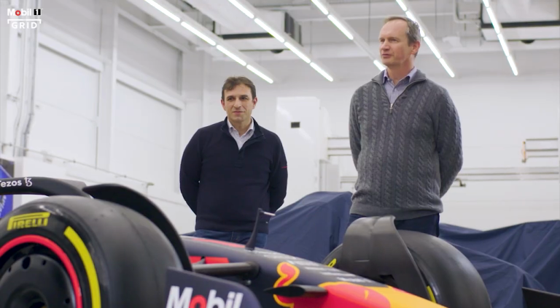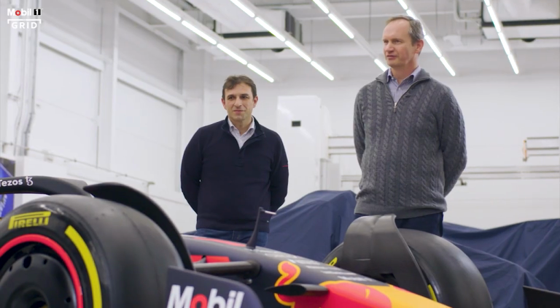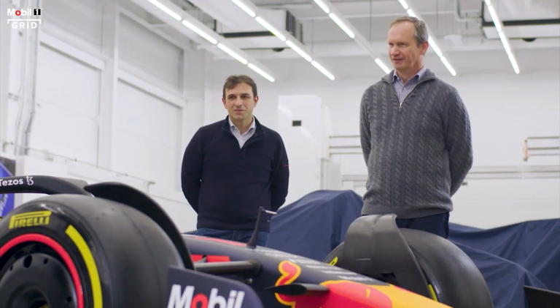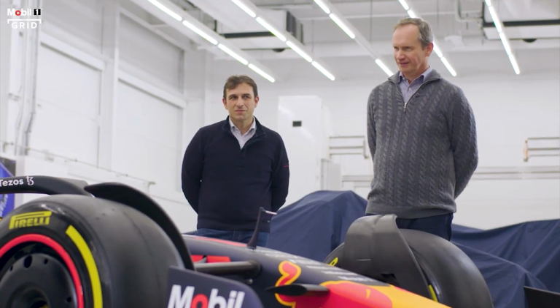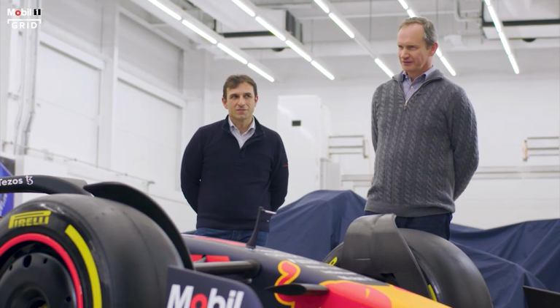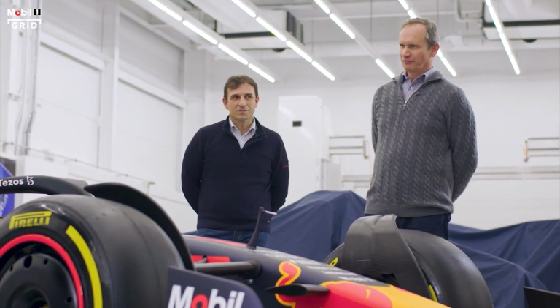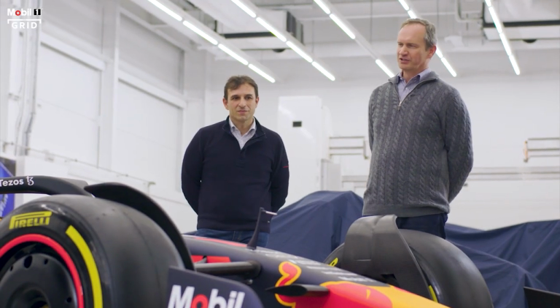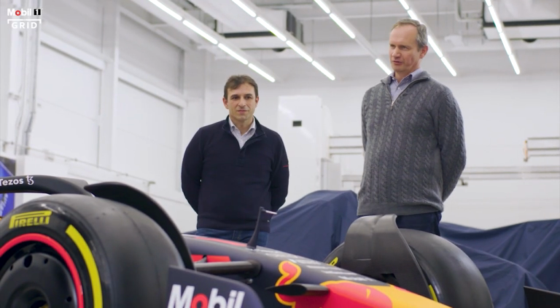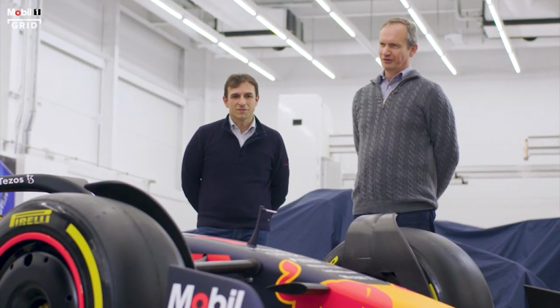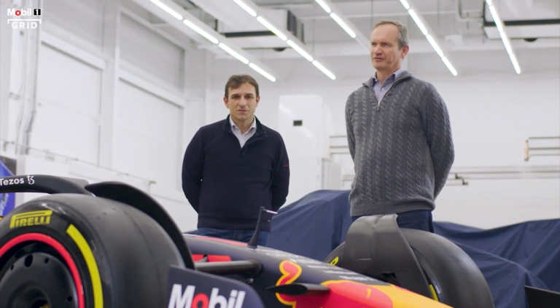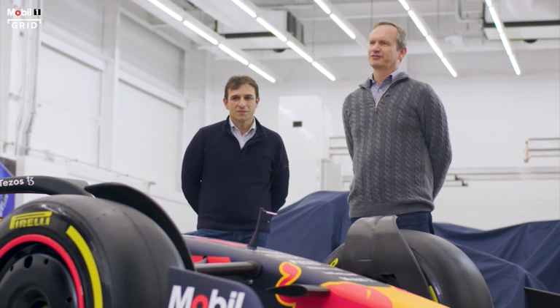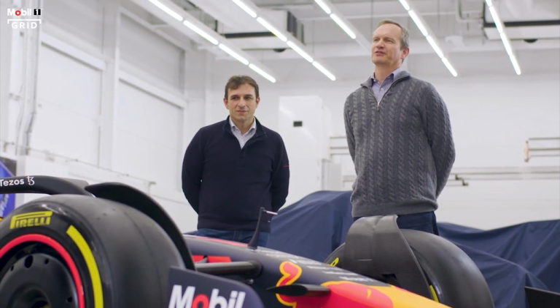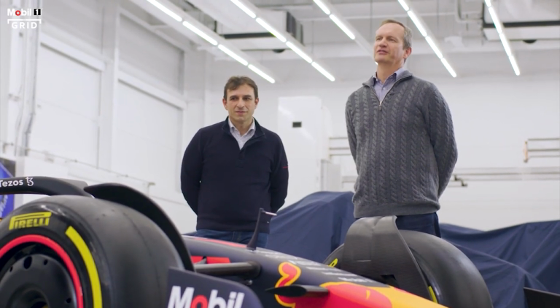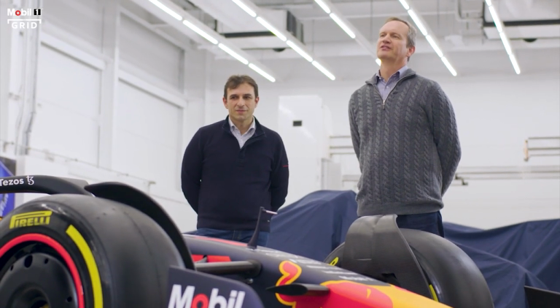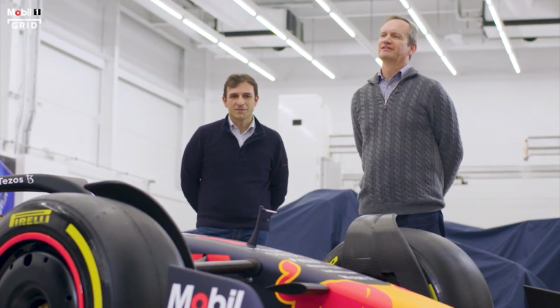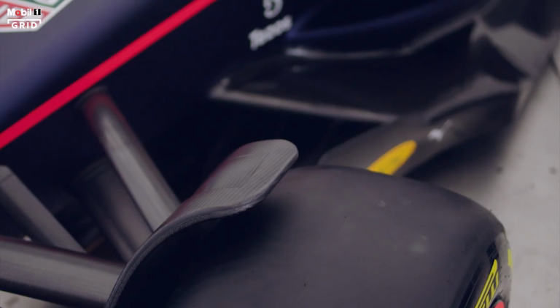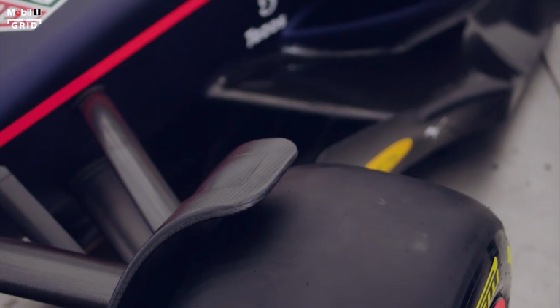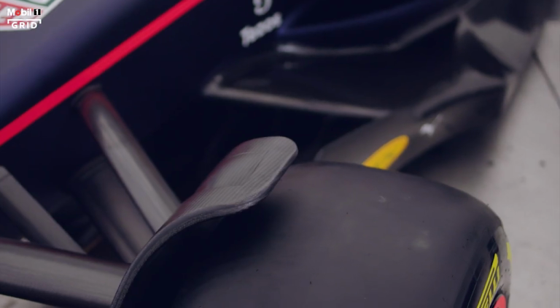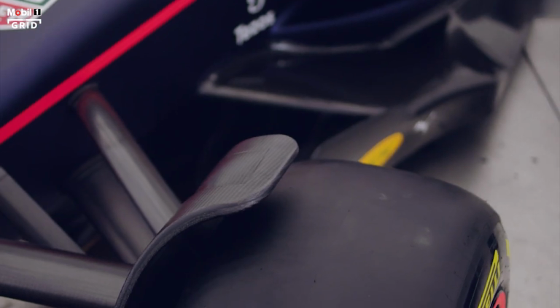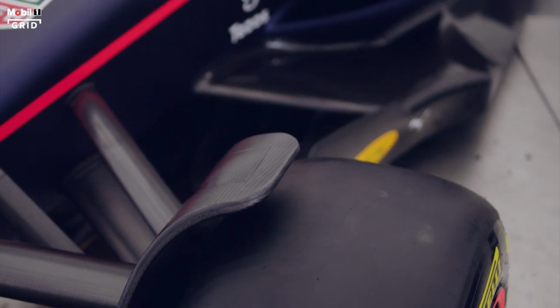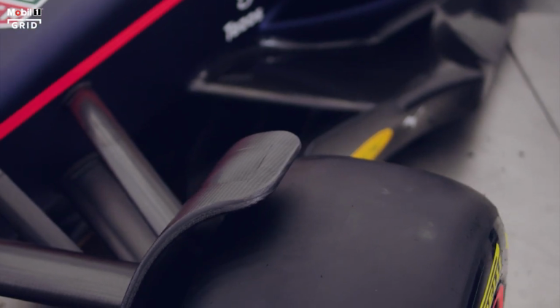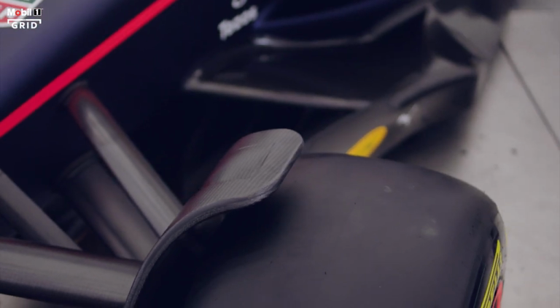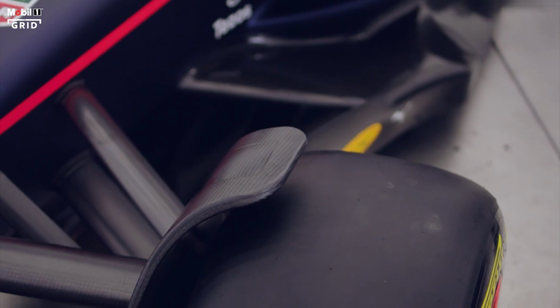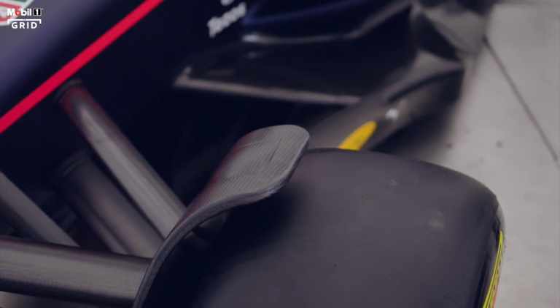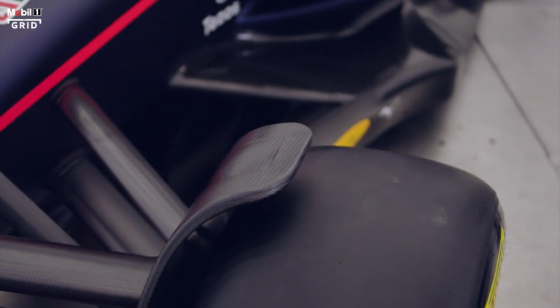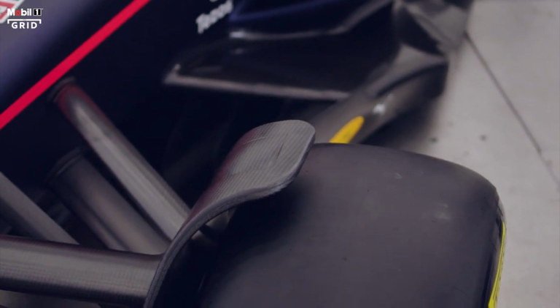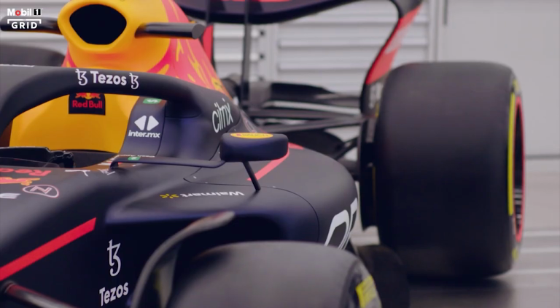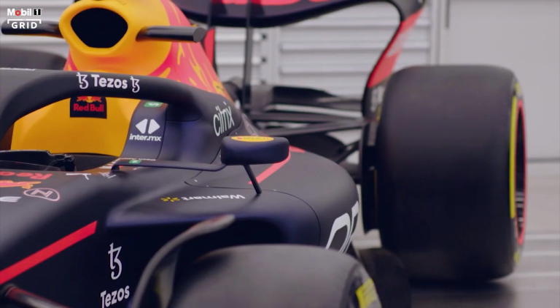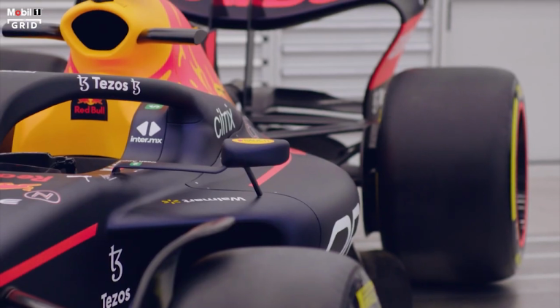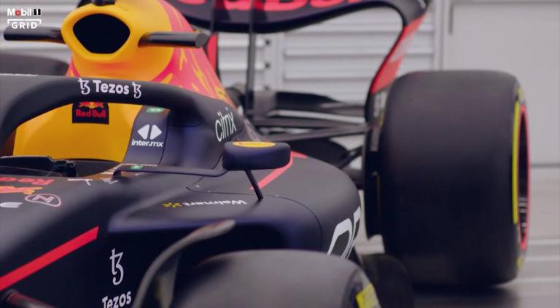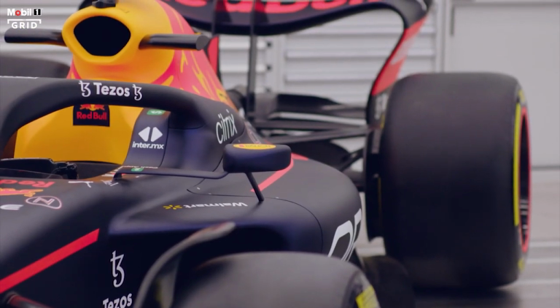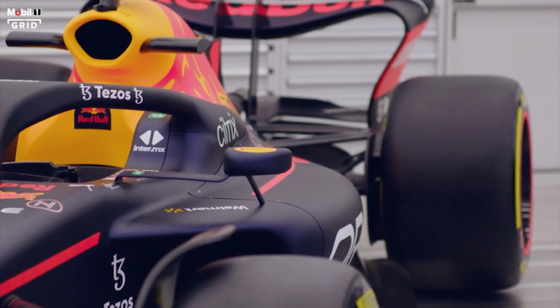We've all got reasonable knowledge of last year's tyres, but it's a bit of a new drawing board for us now.